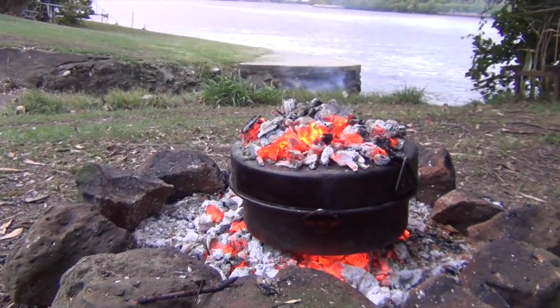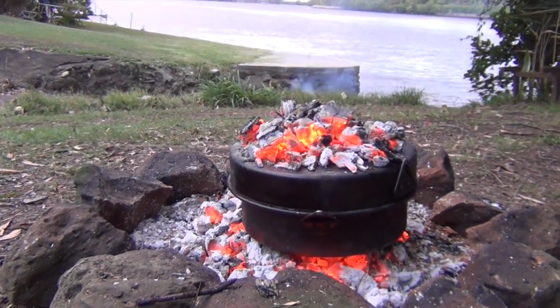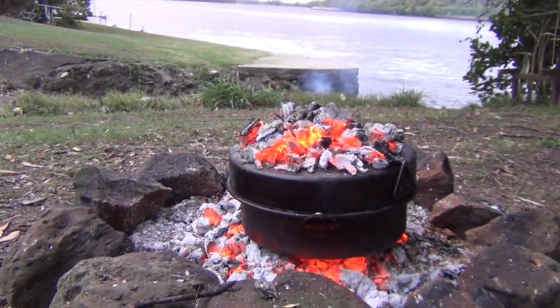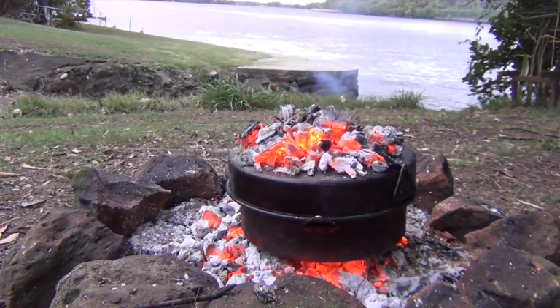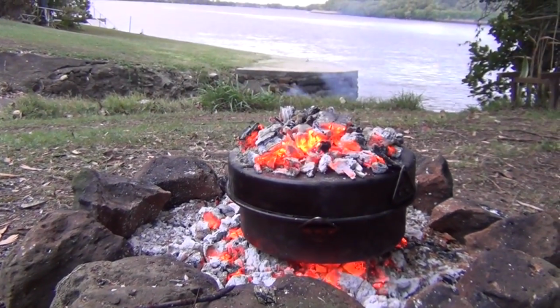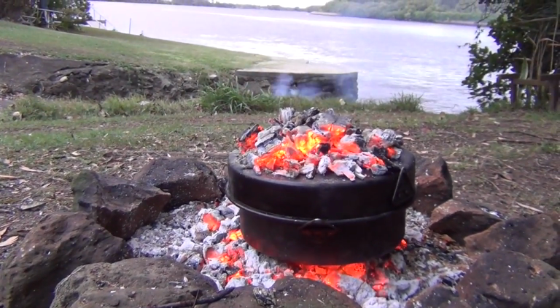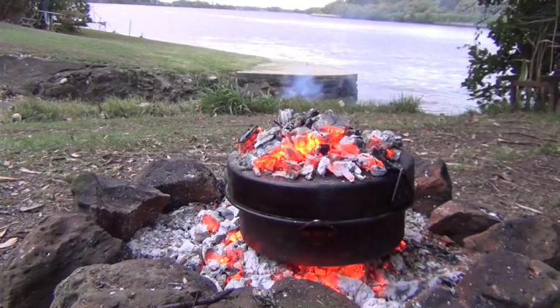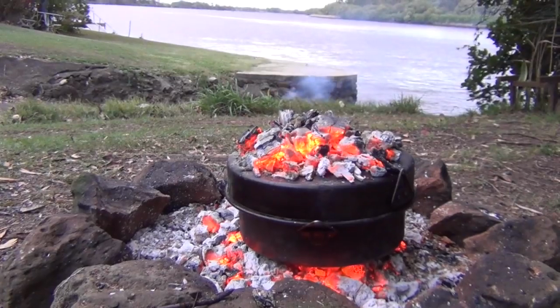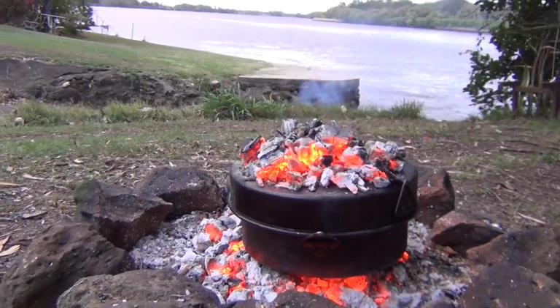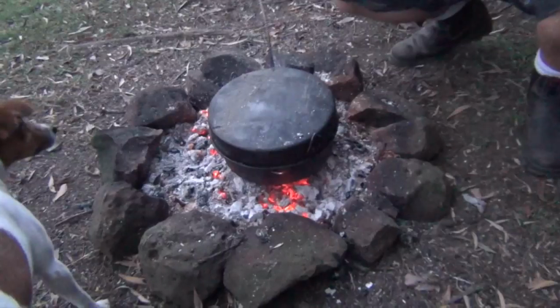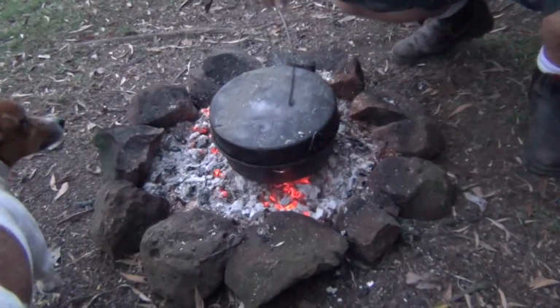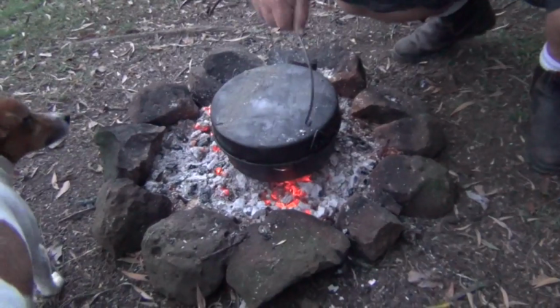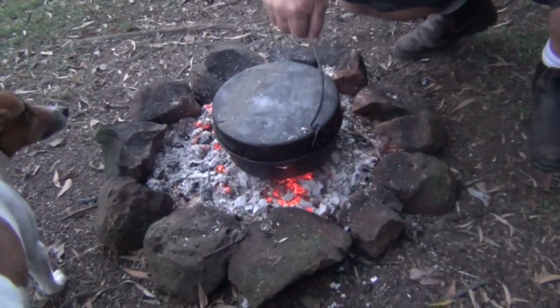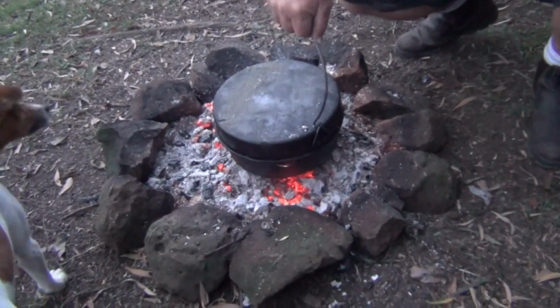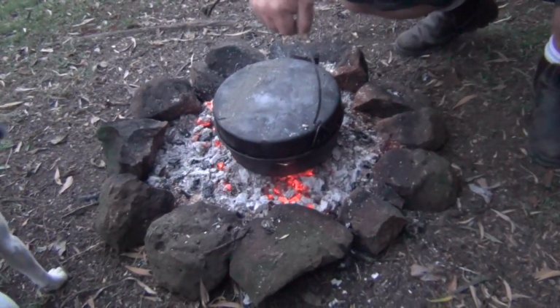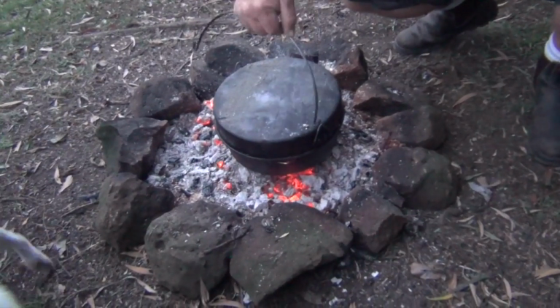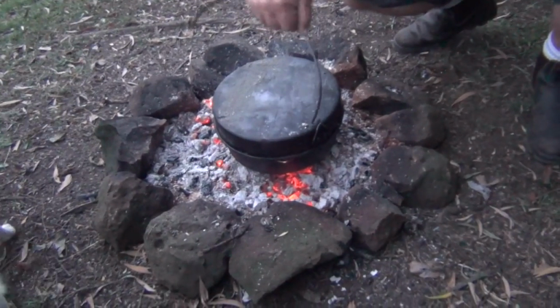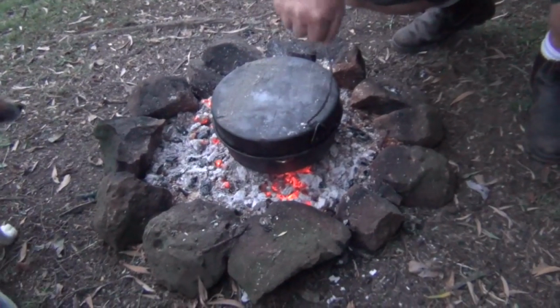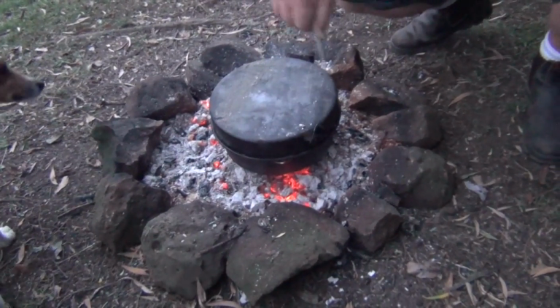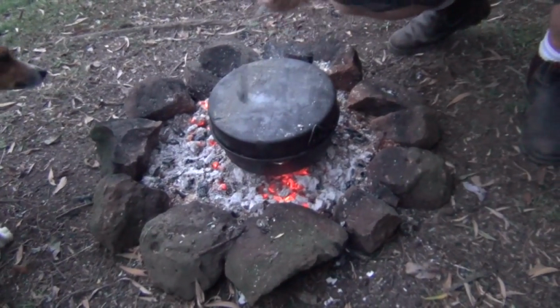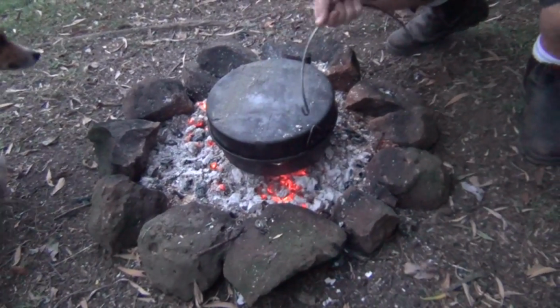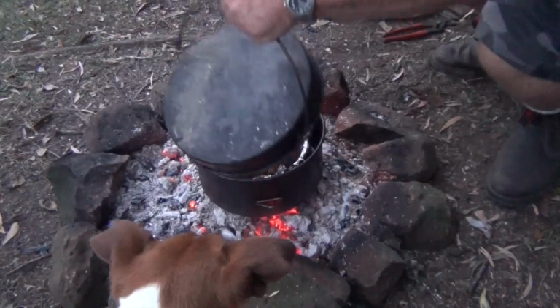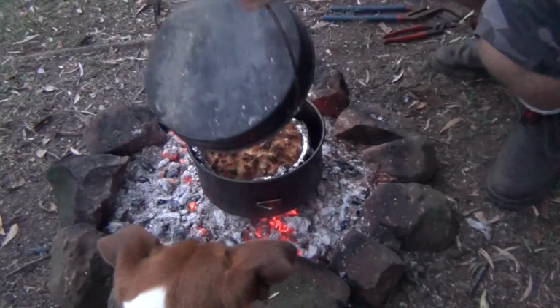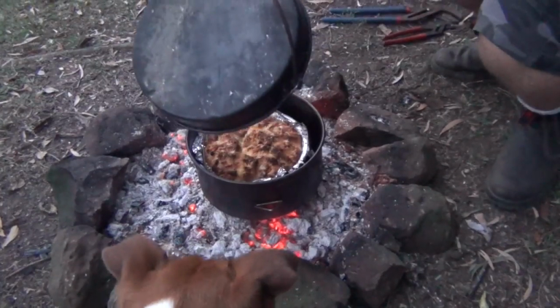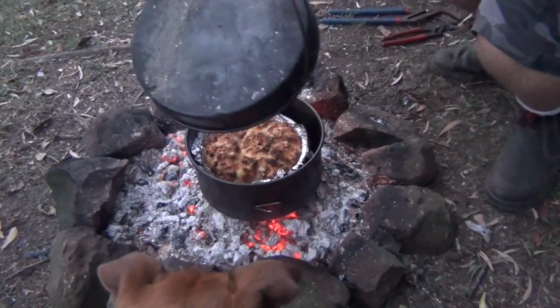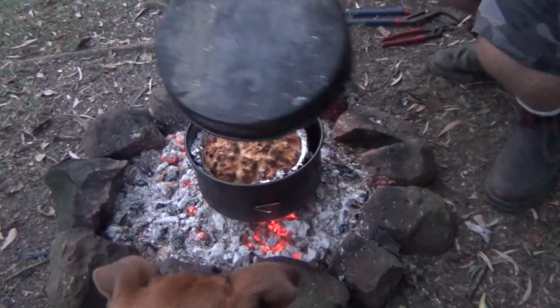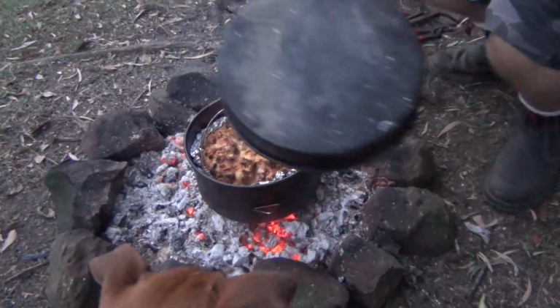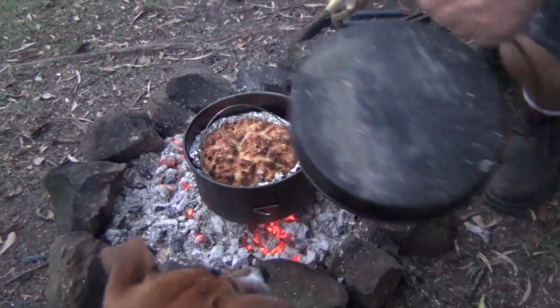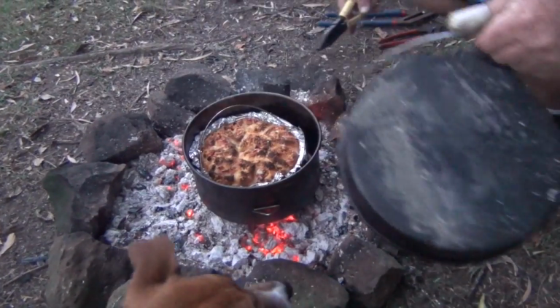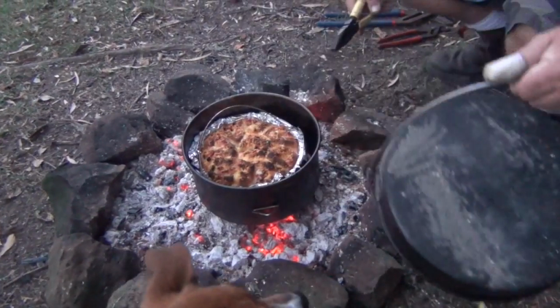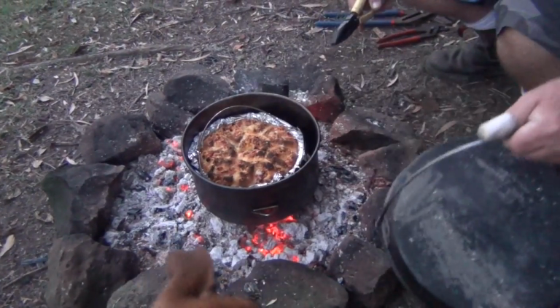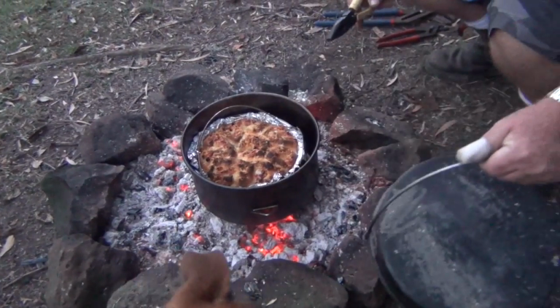You can start to smell the smoky bacon flavour, and Tilly's getting very anxious!